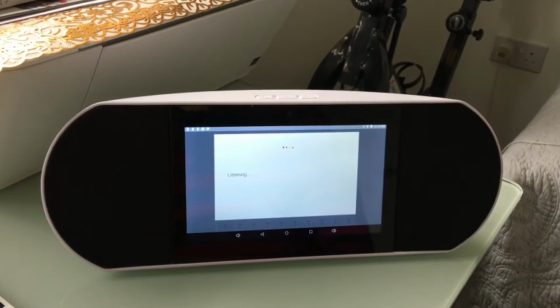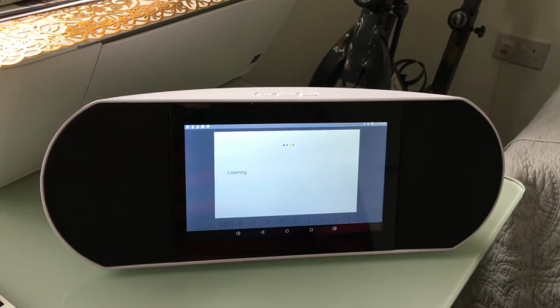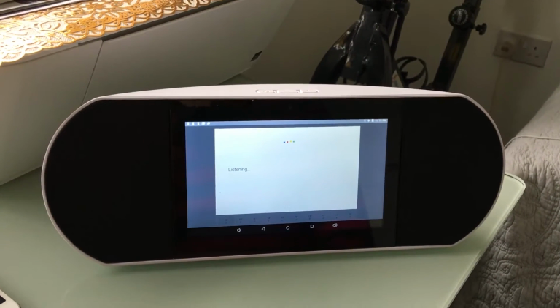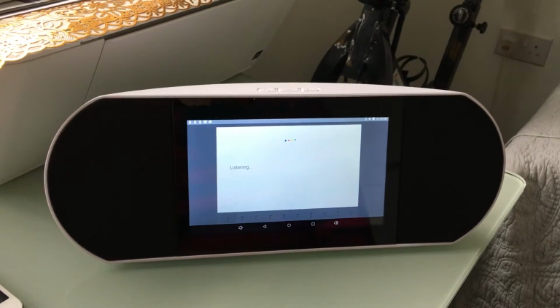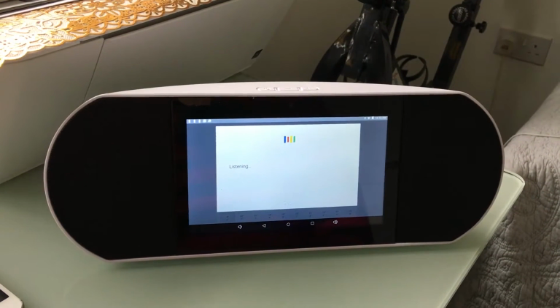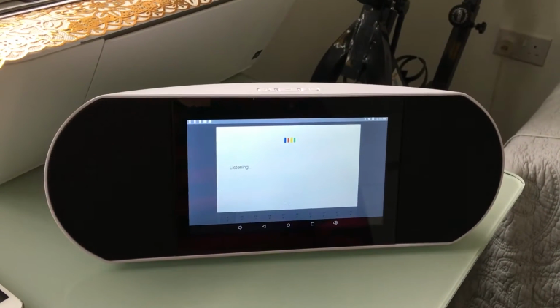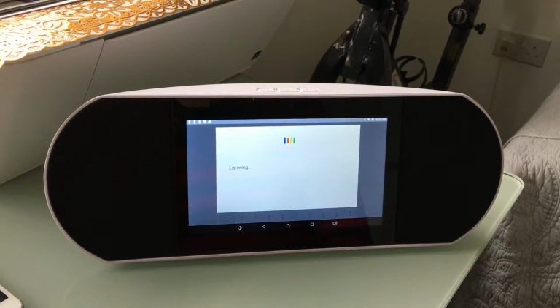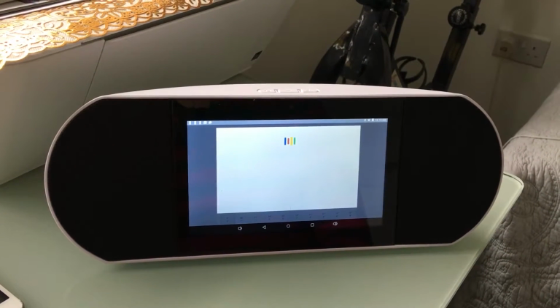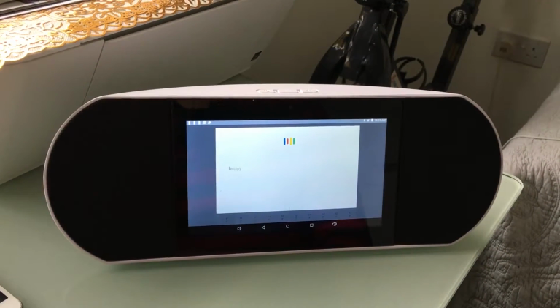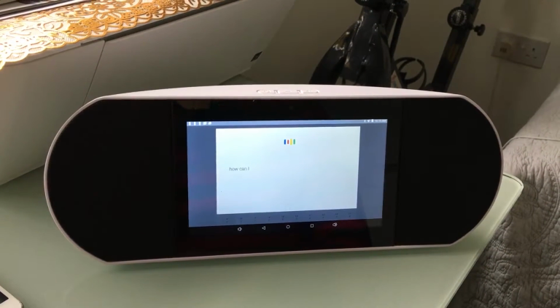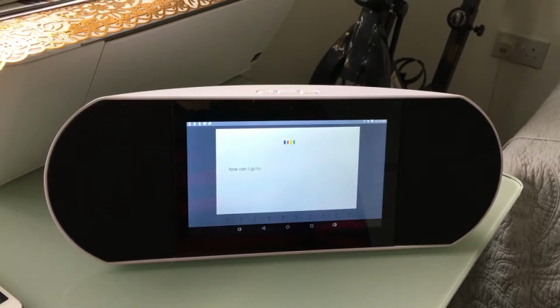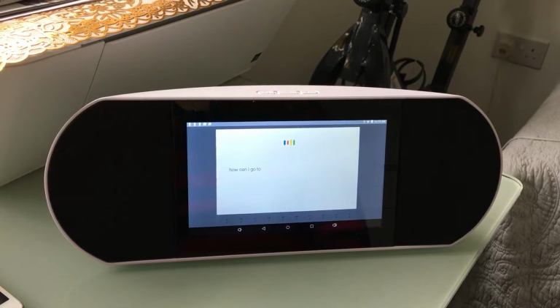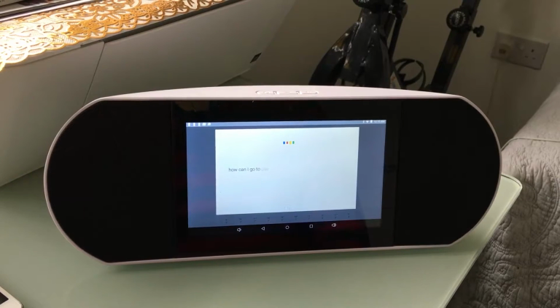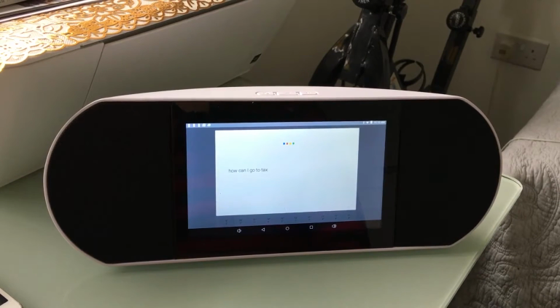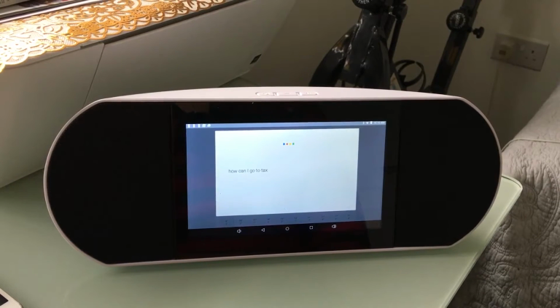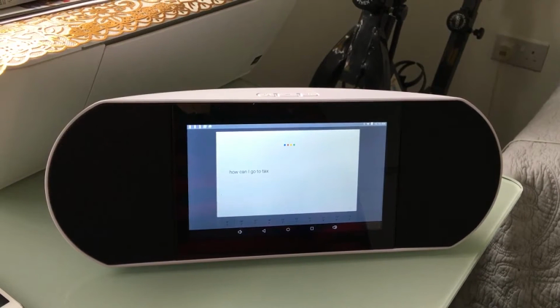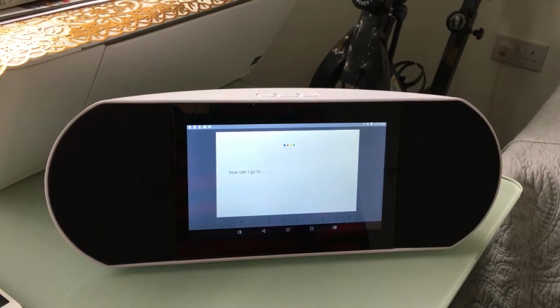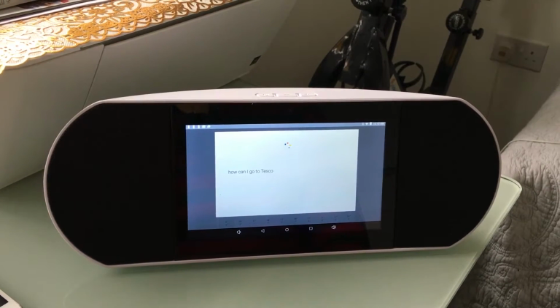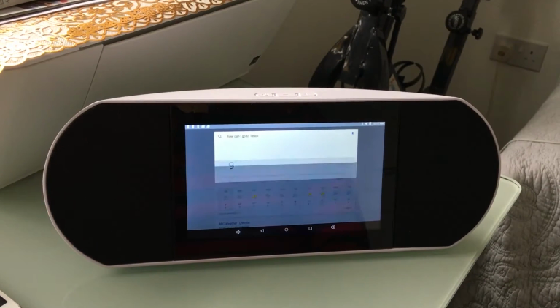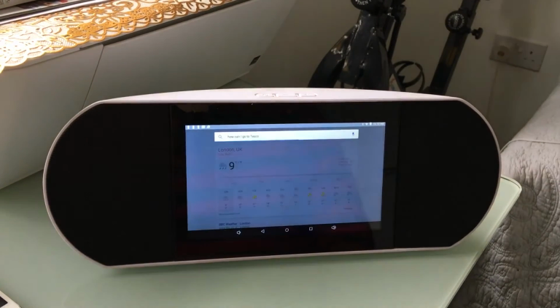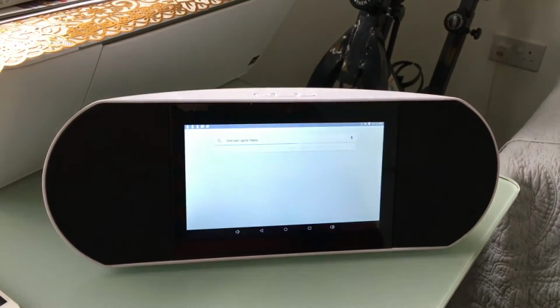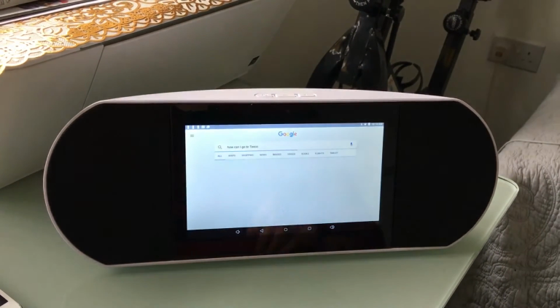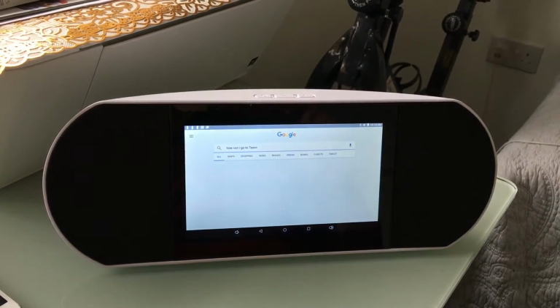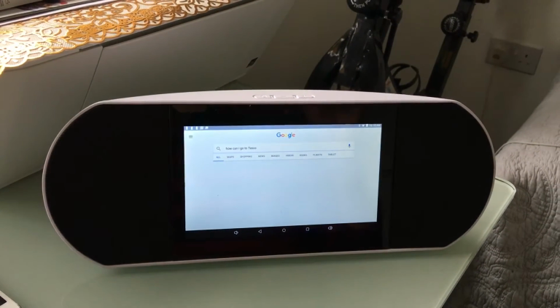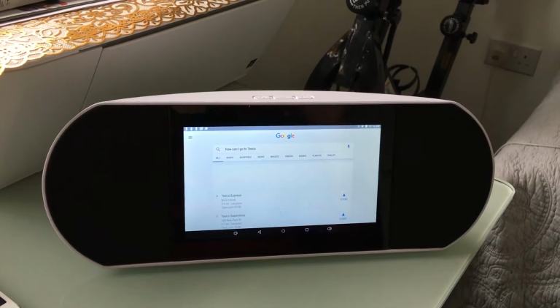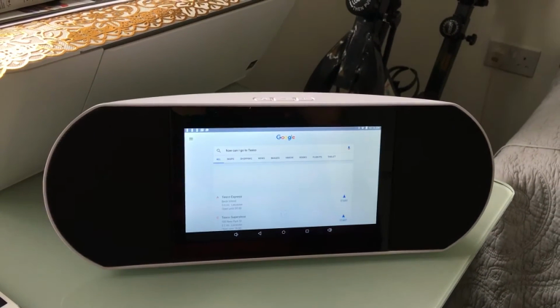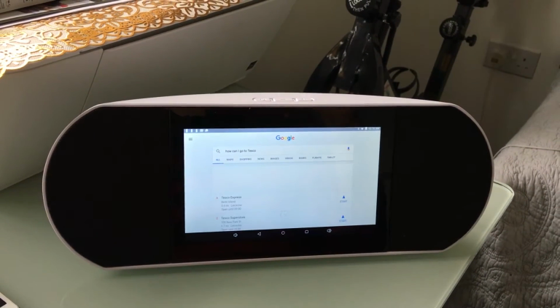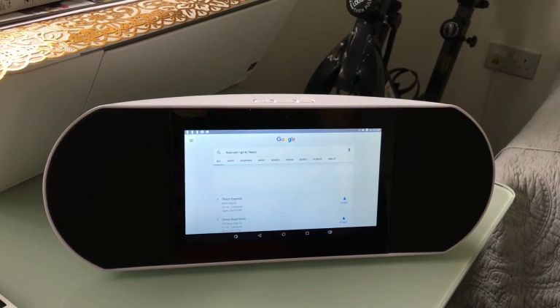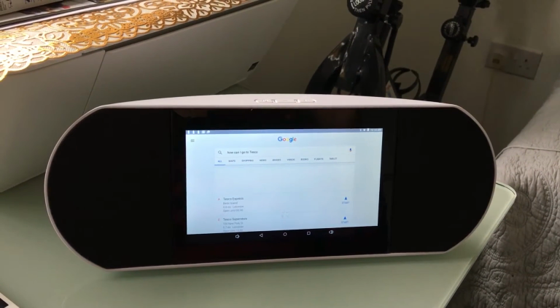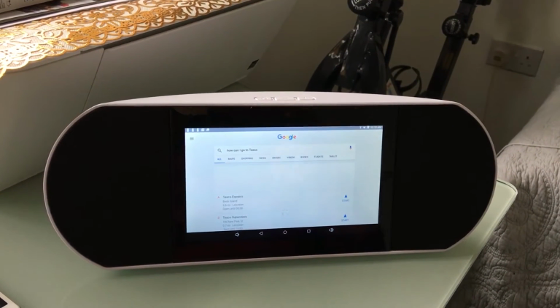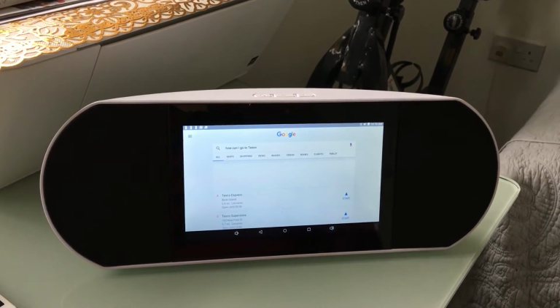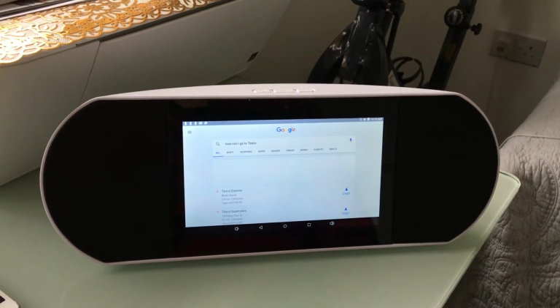How can I go to Tesco? There are a few of them — tap the one you want.